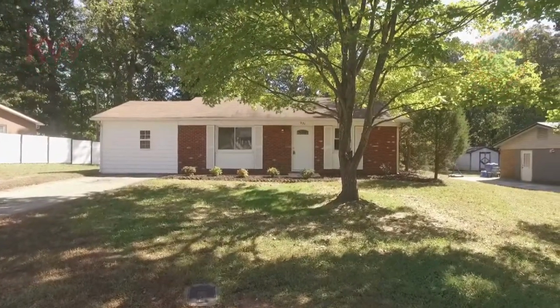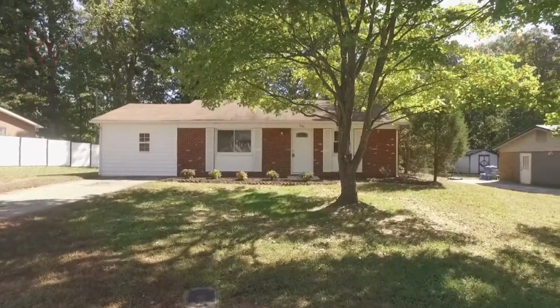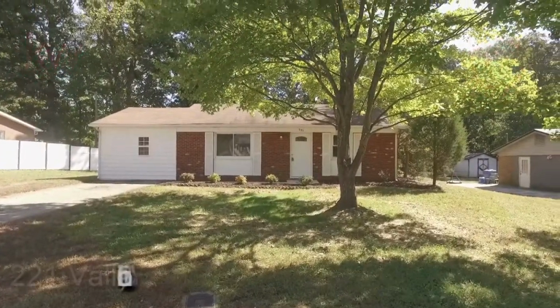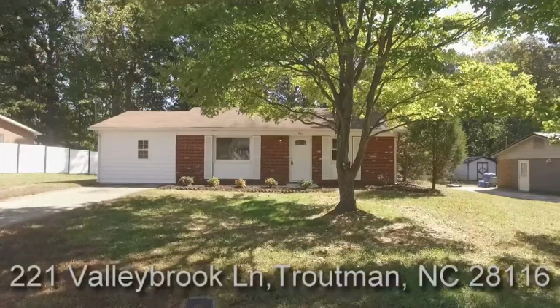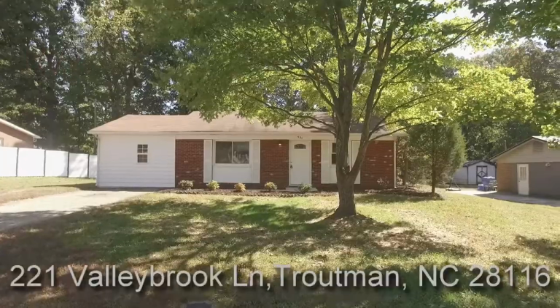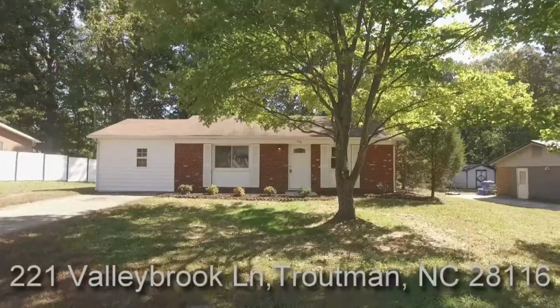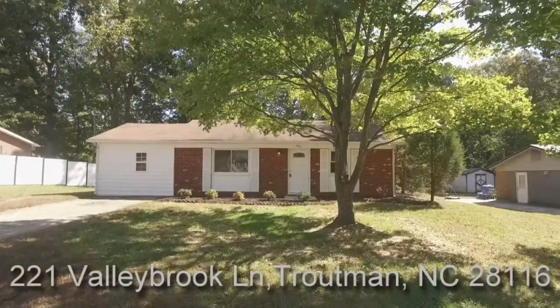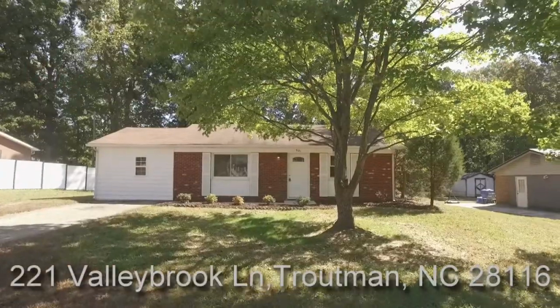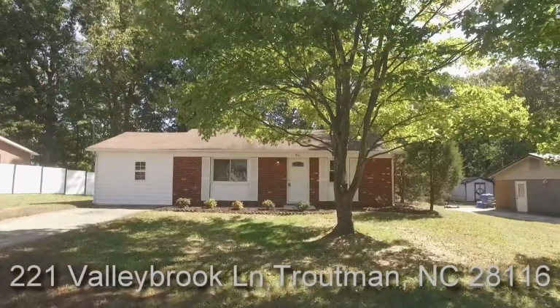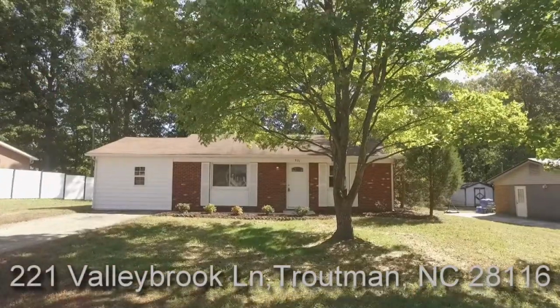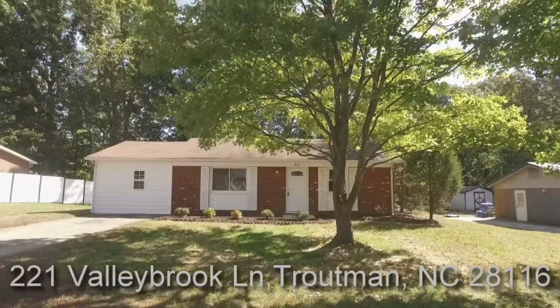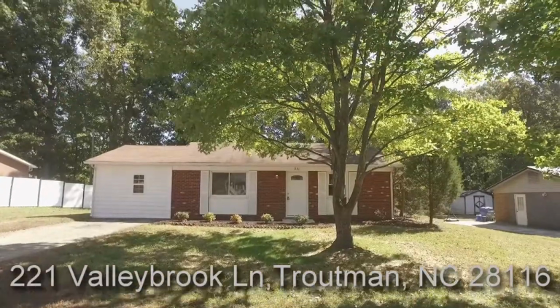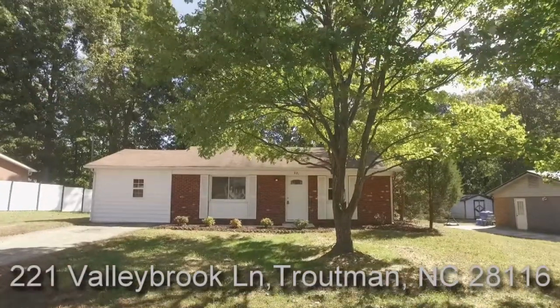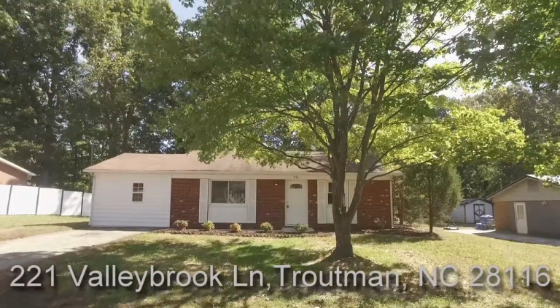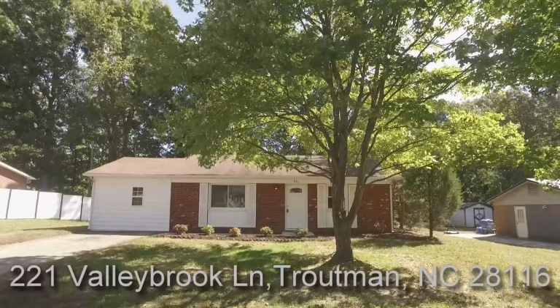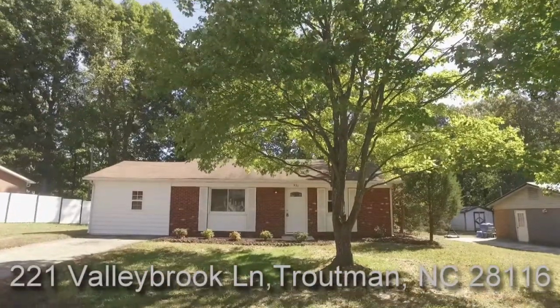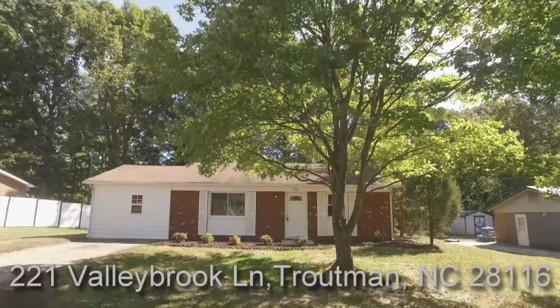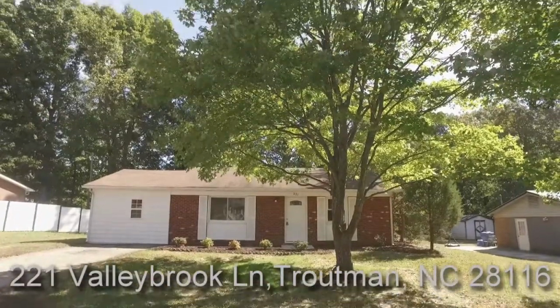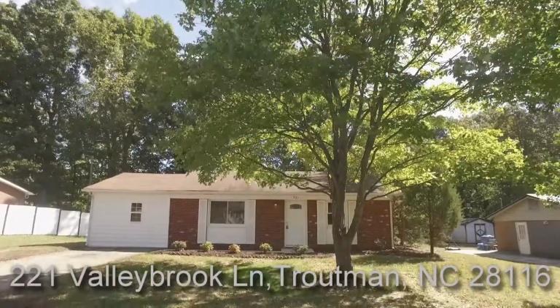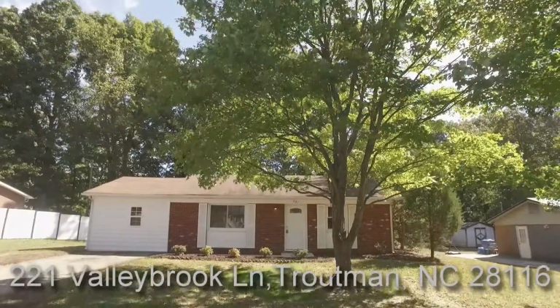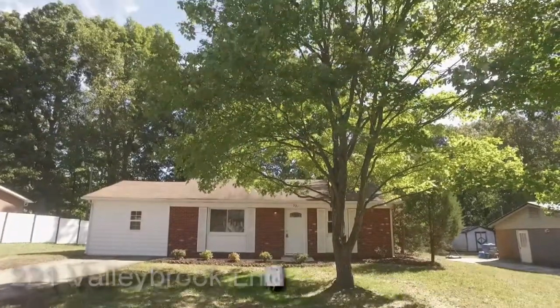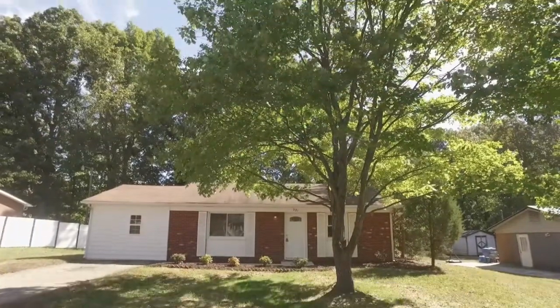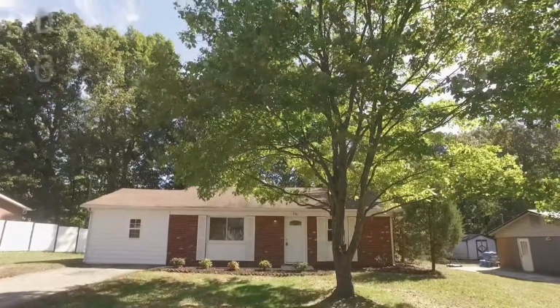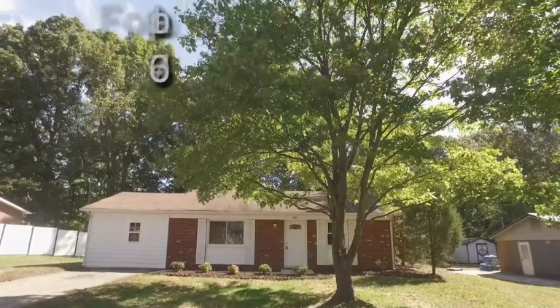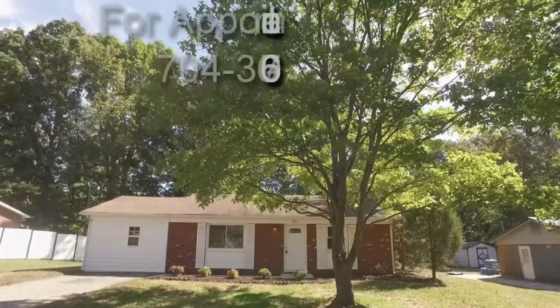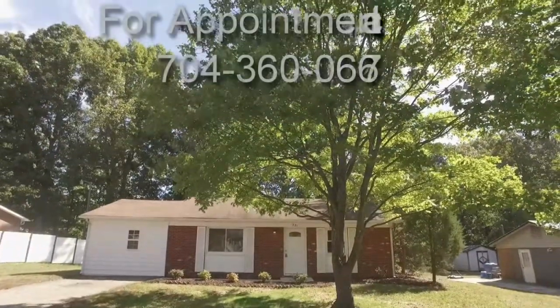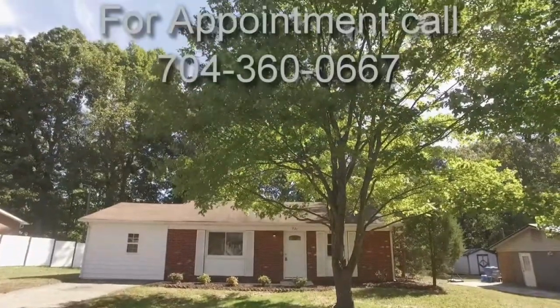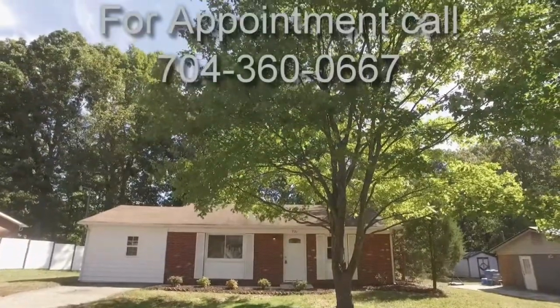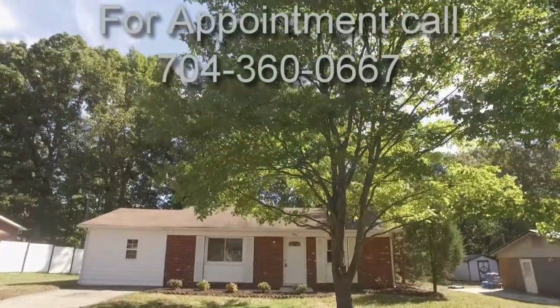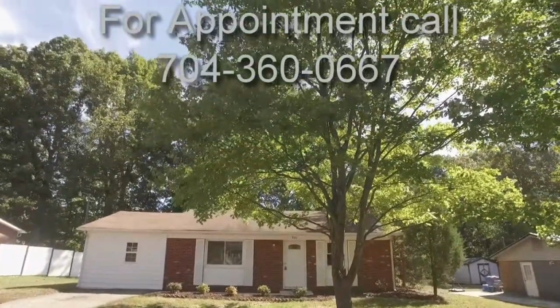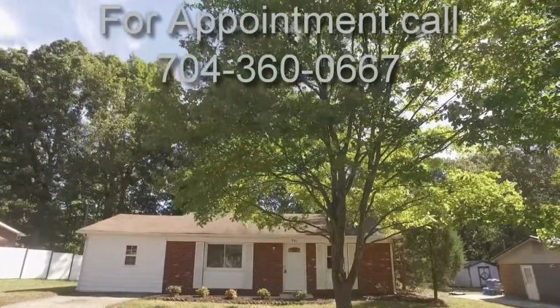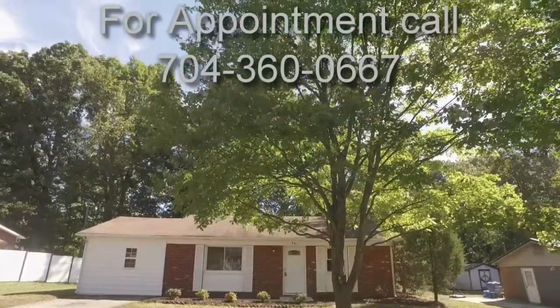You've been visiting 221 Valleybrook Lane in Troutman. Now here's a word from a raving fan.